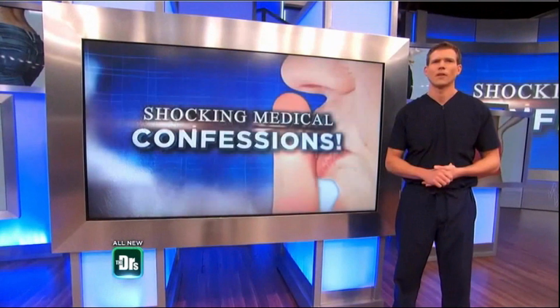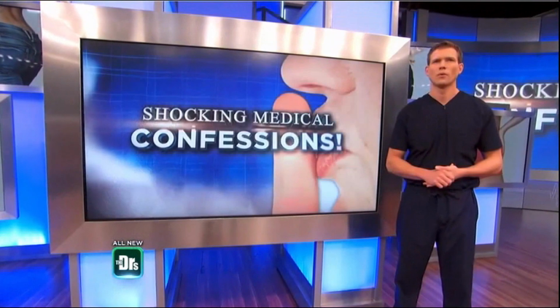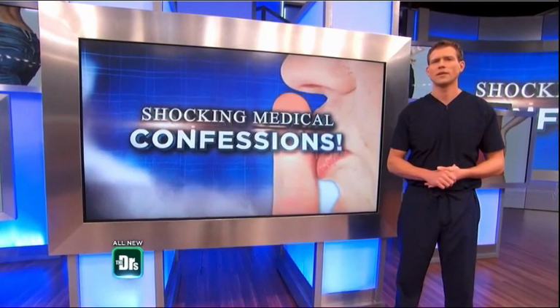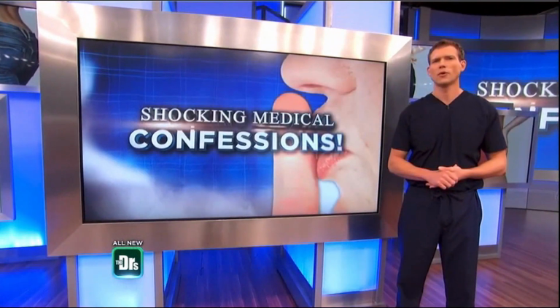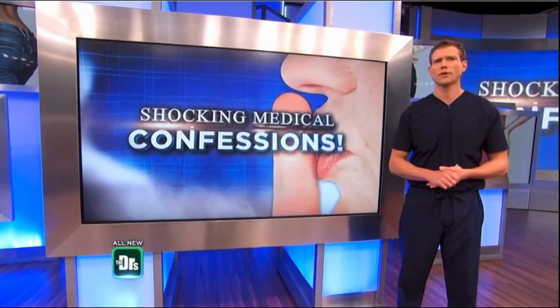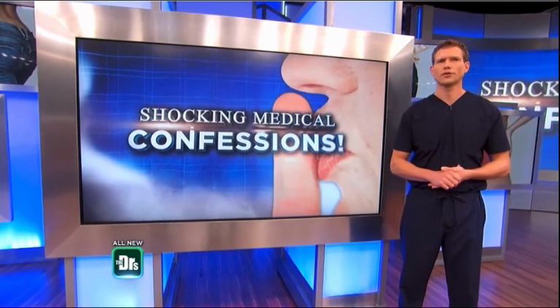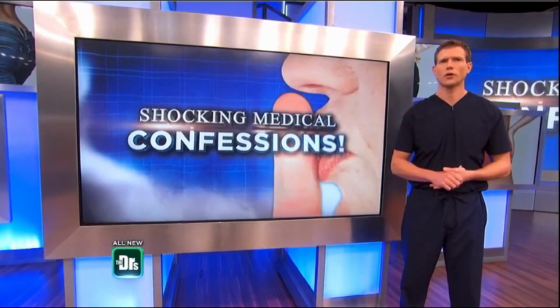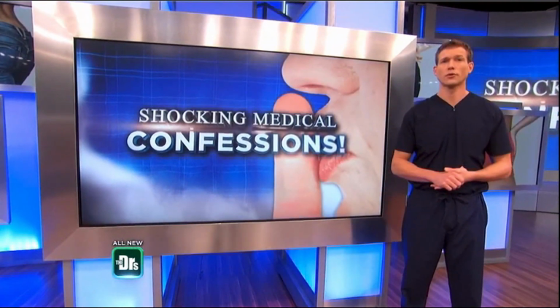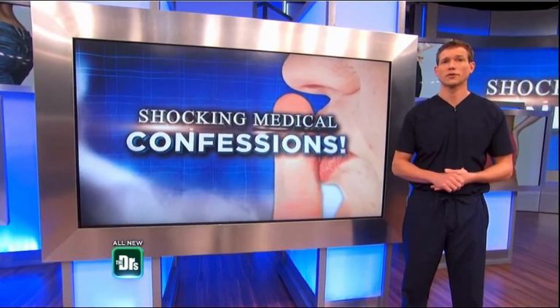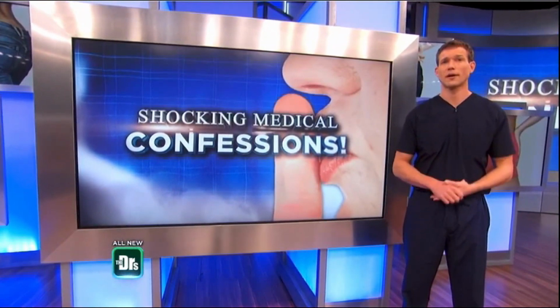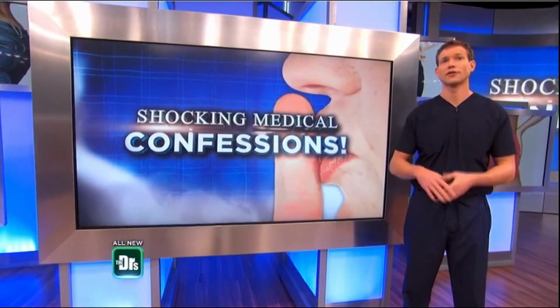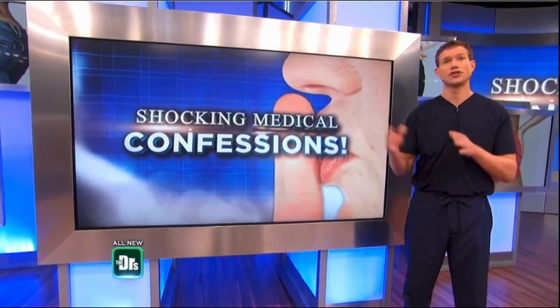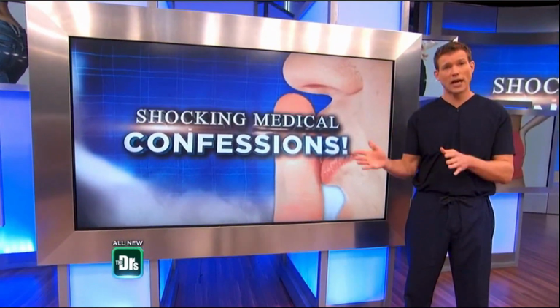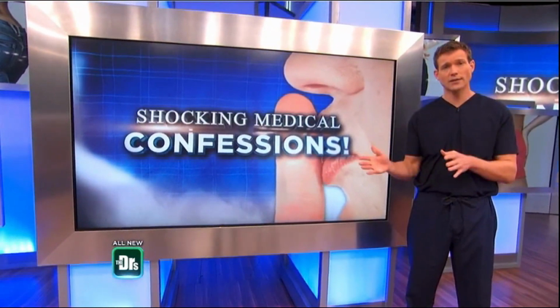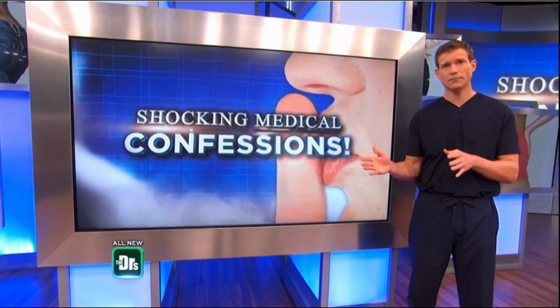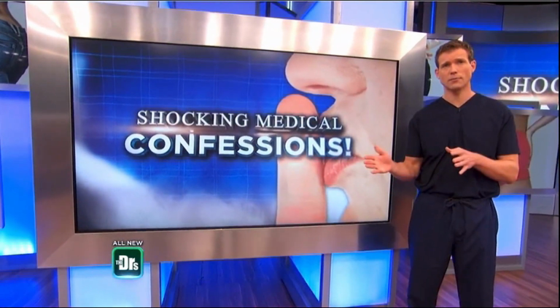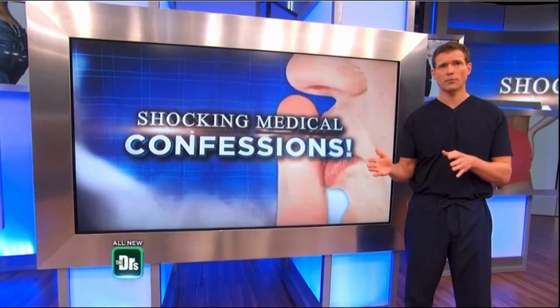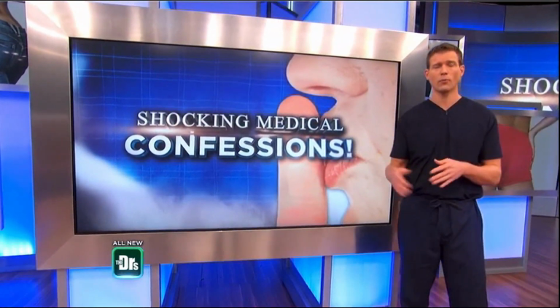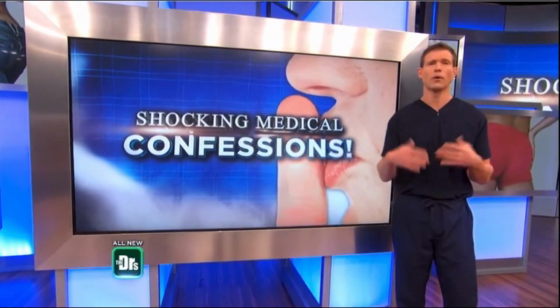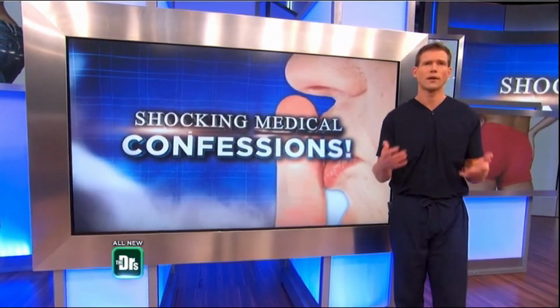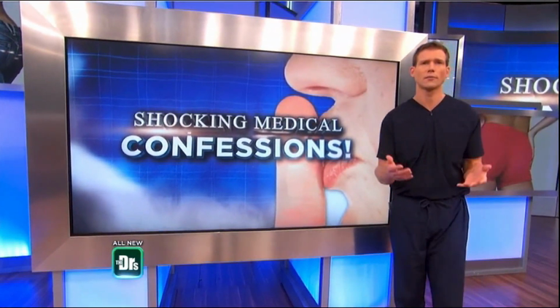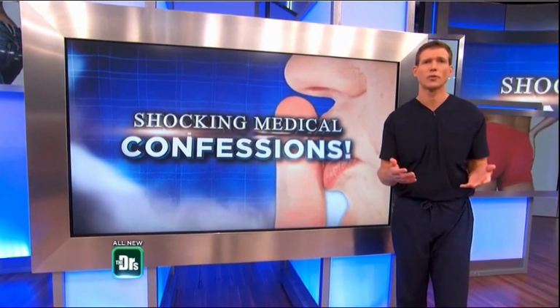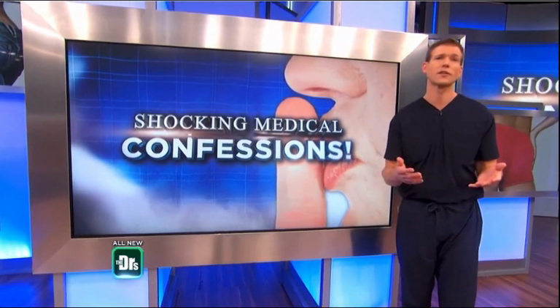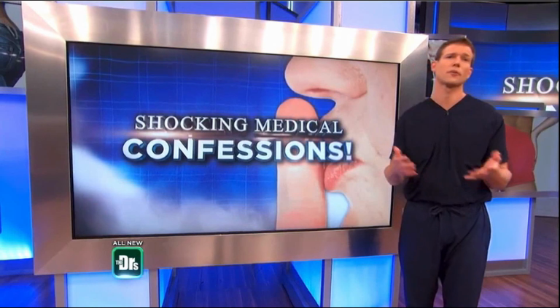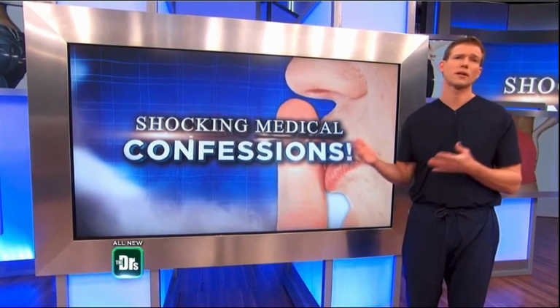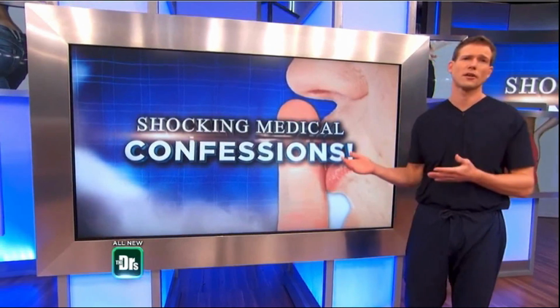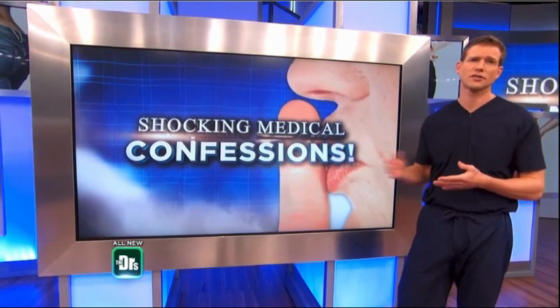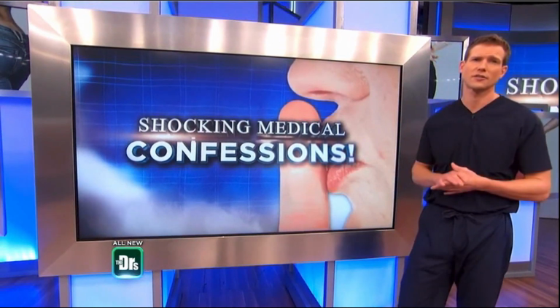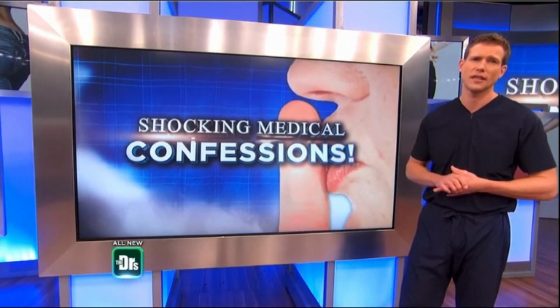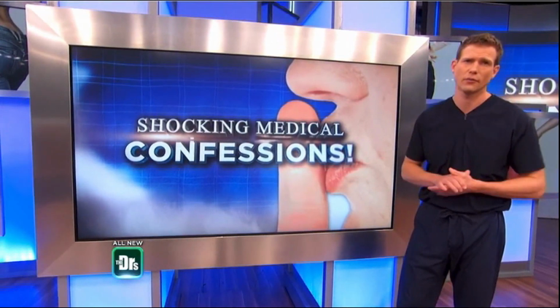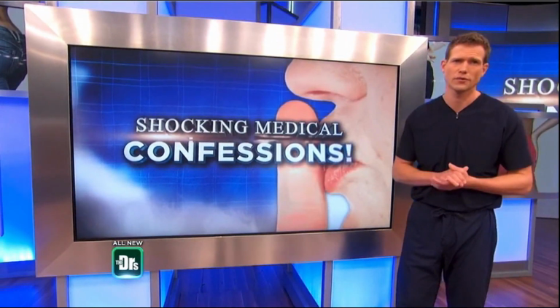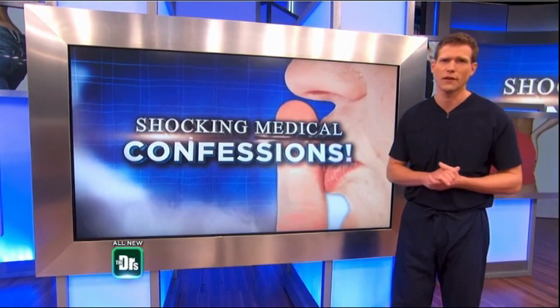When Tina wrote into the show and told us about her giant butt bump, we wanted to help. So we sent her to proctologist Dr. David Rosenfeld.